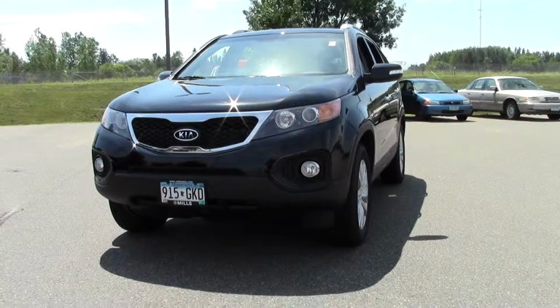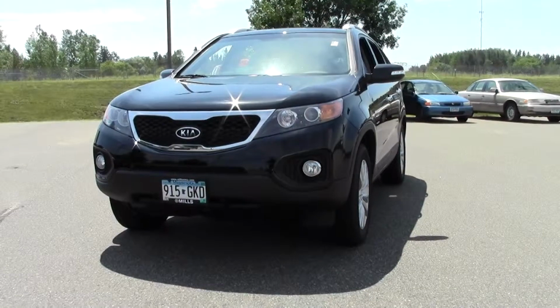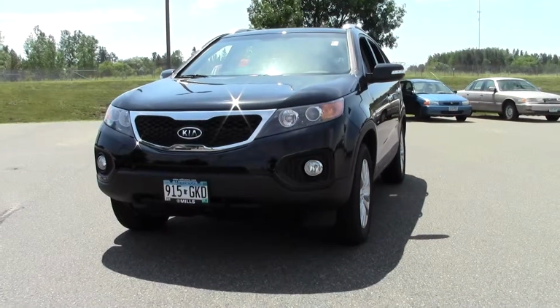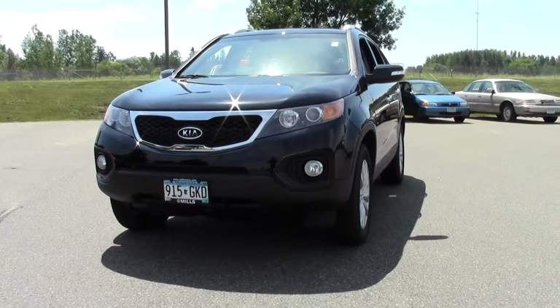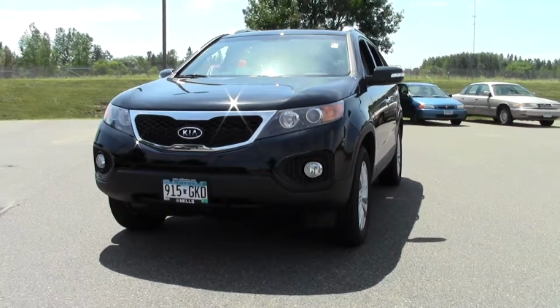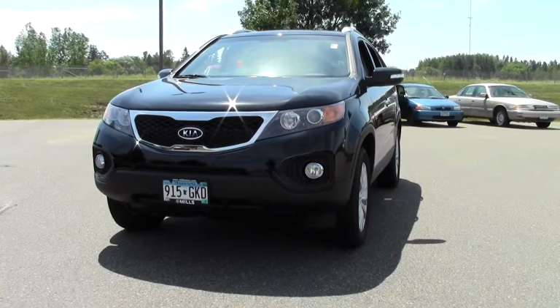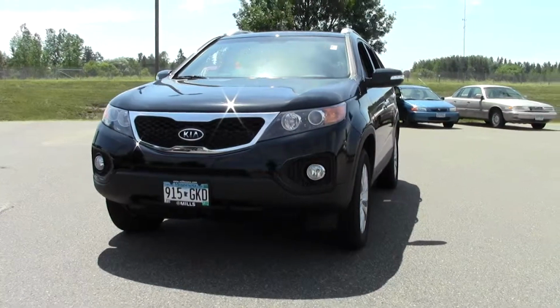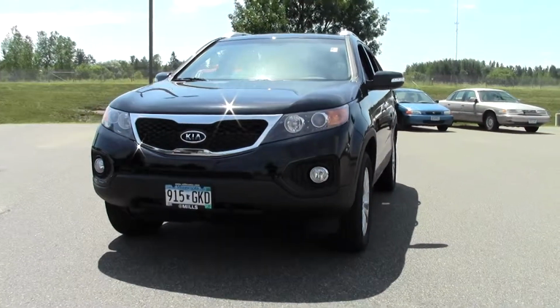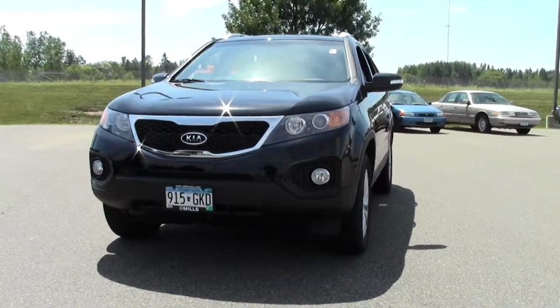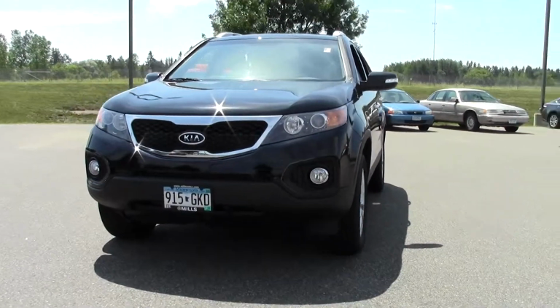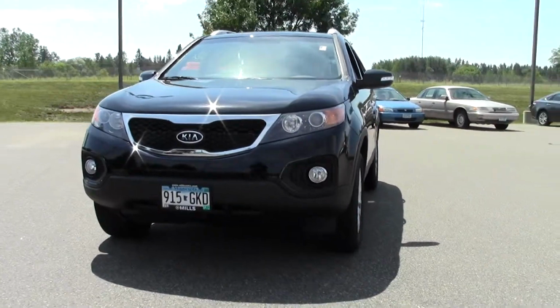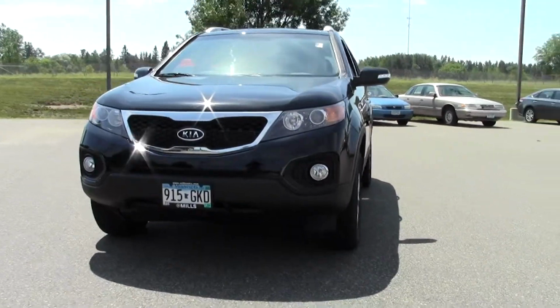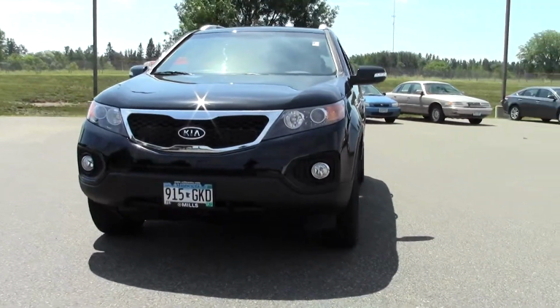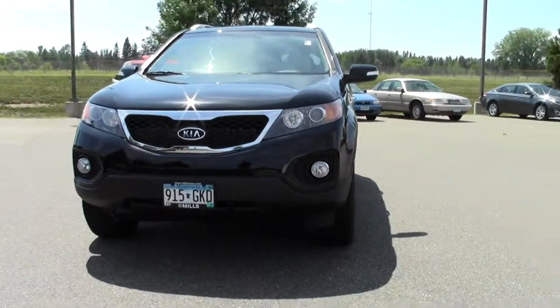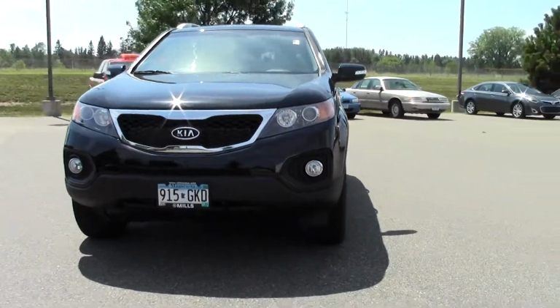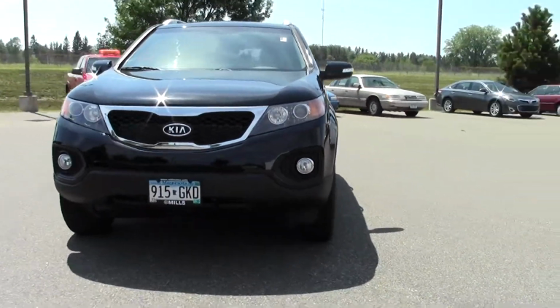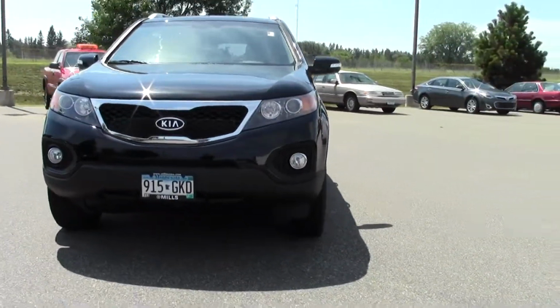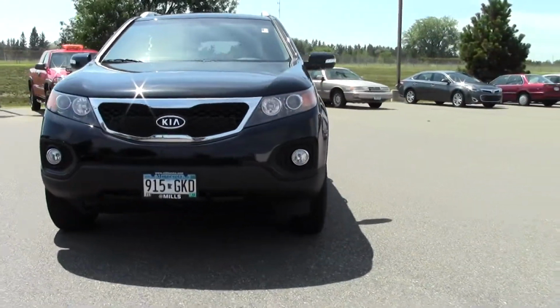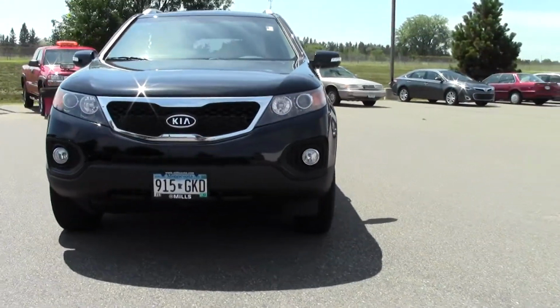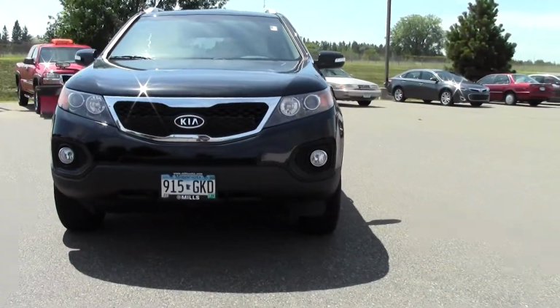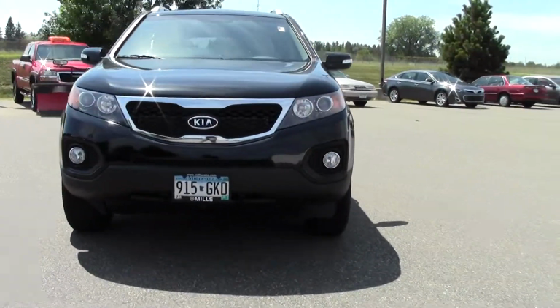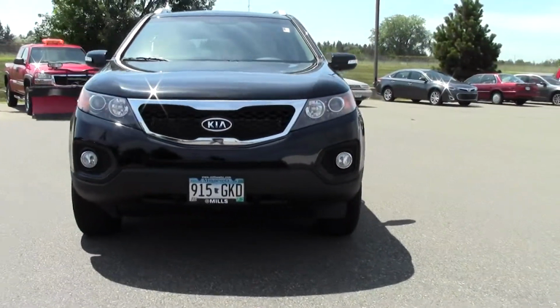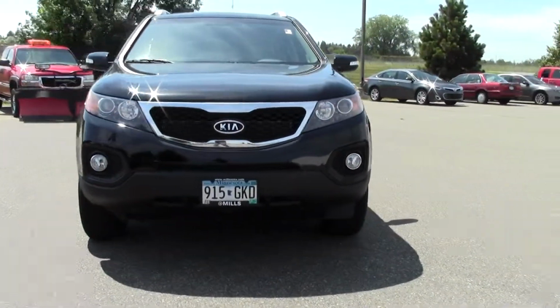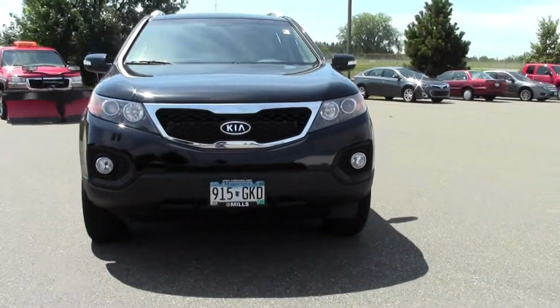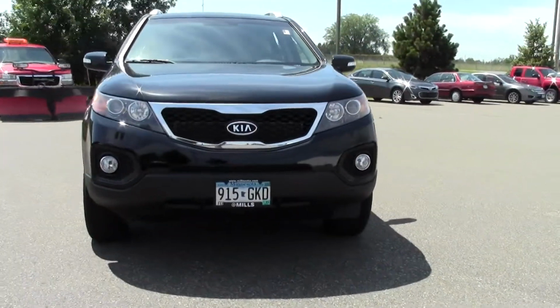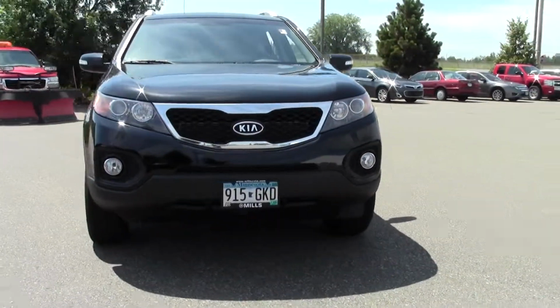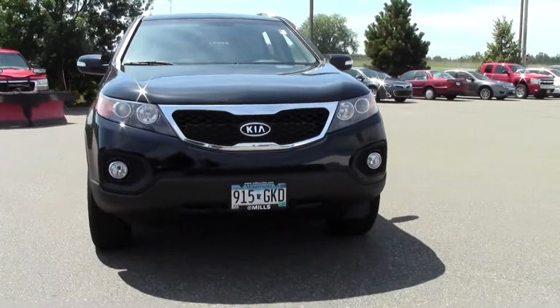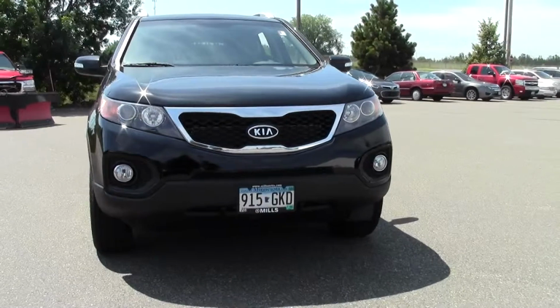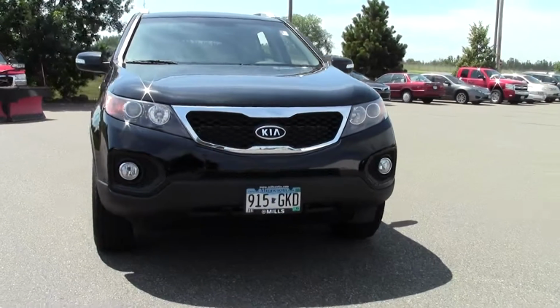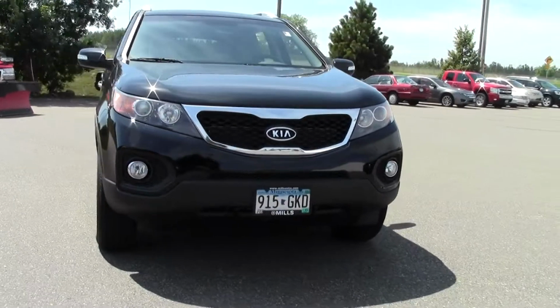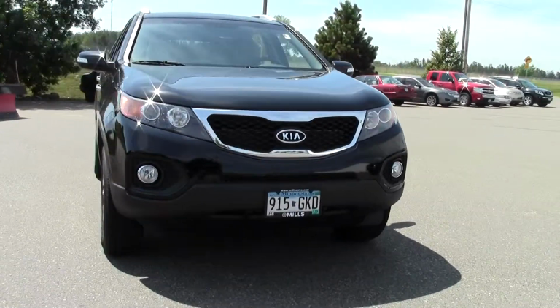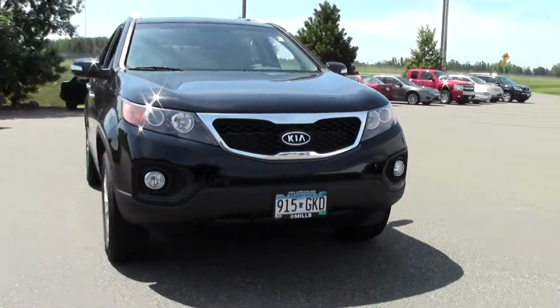Hi, welcome to millsauto.com. If you're looking for luxury, you've found it. This is the 2011 Kia Sorento LX.